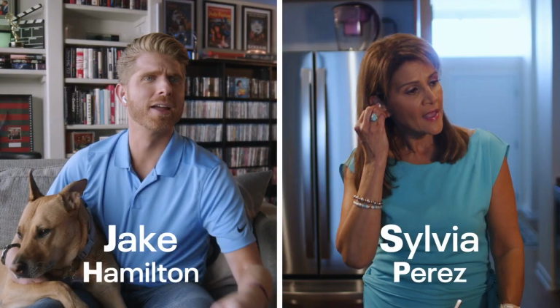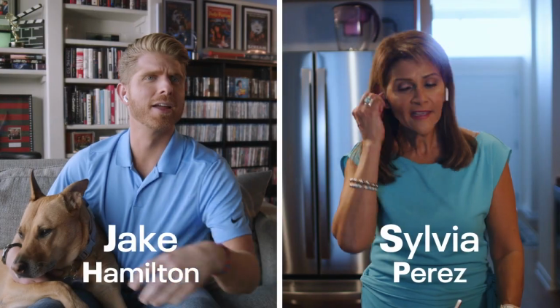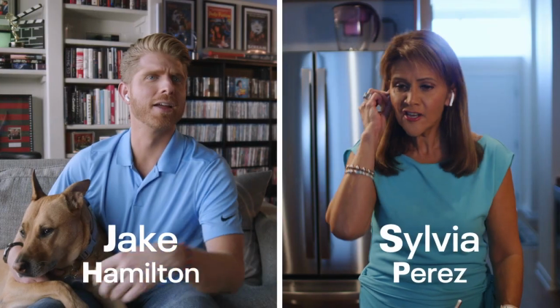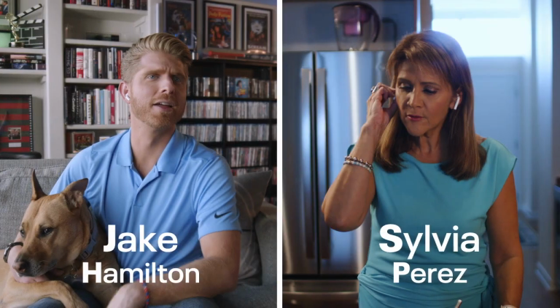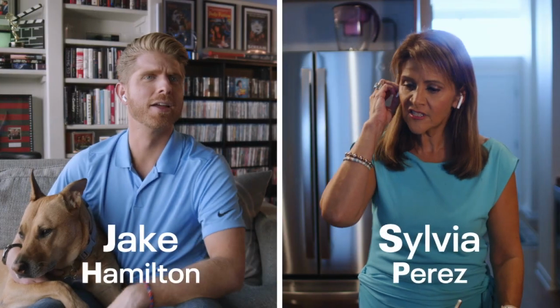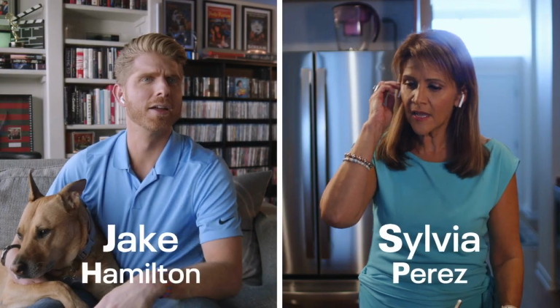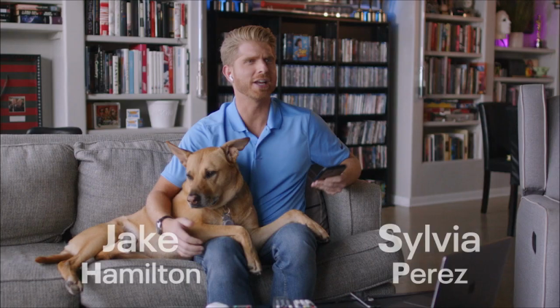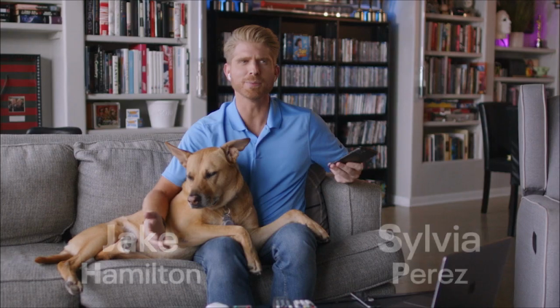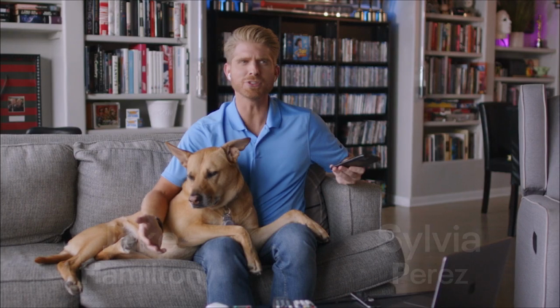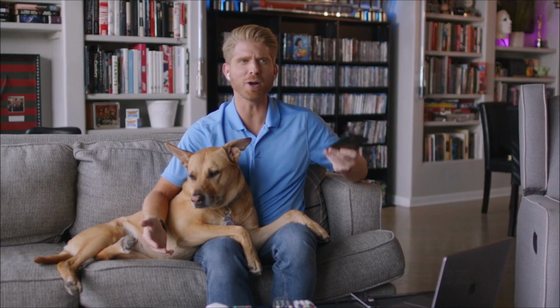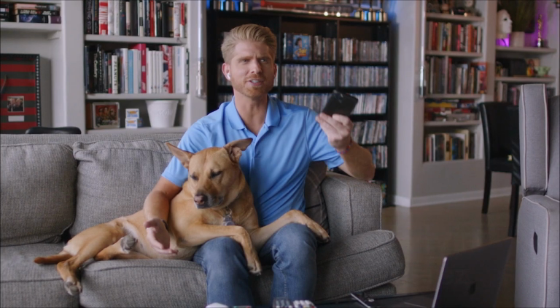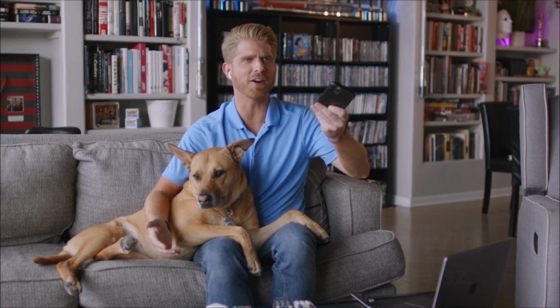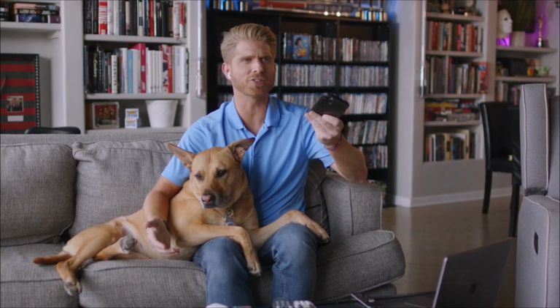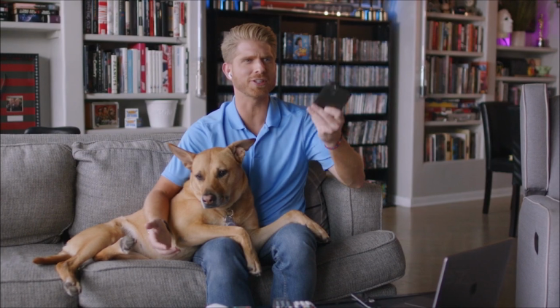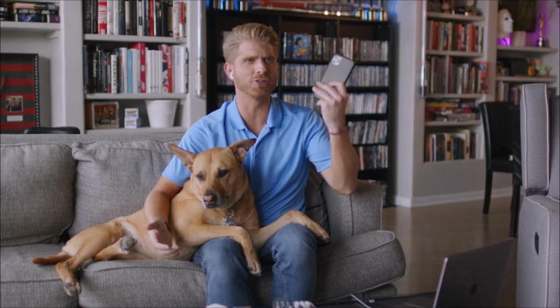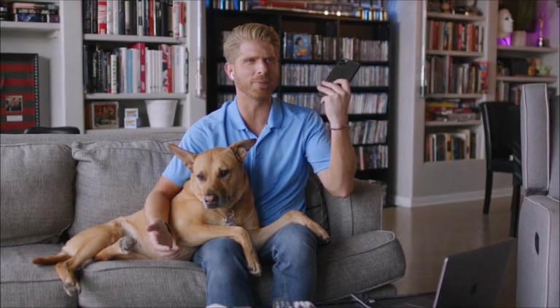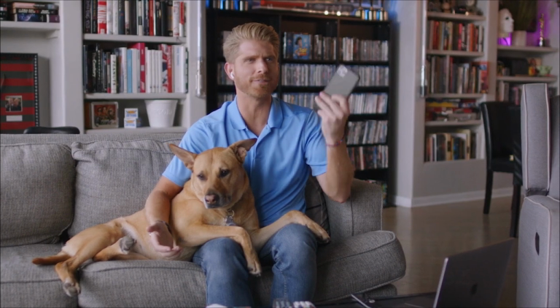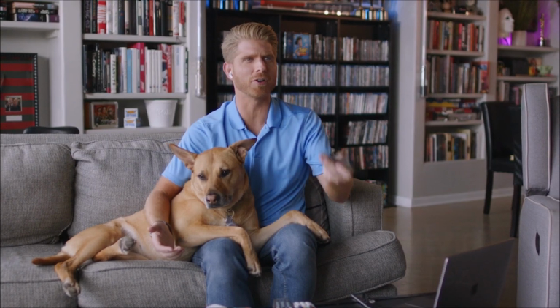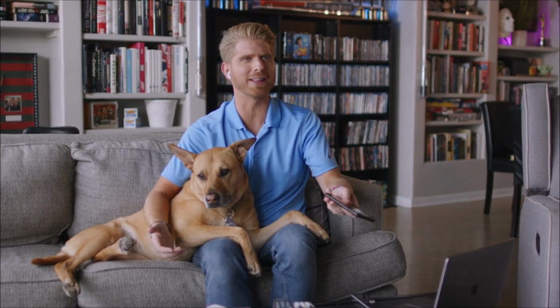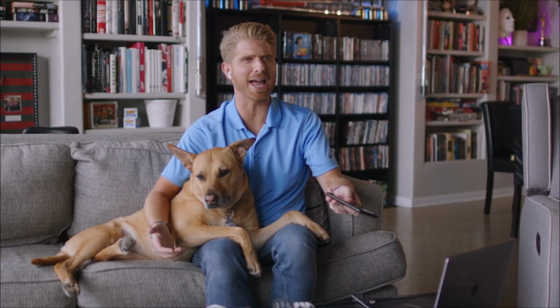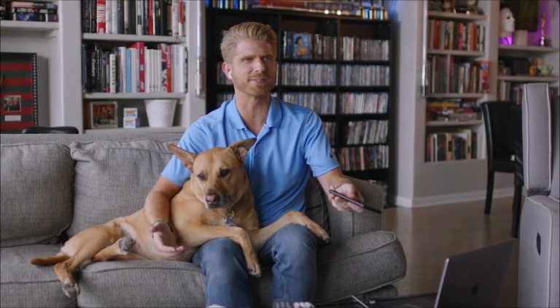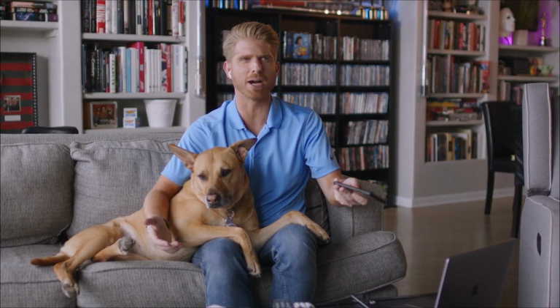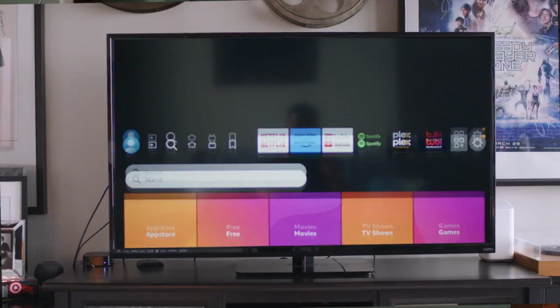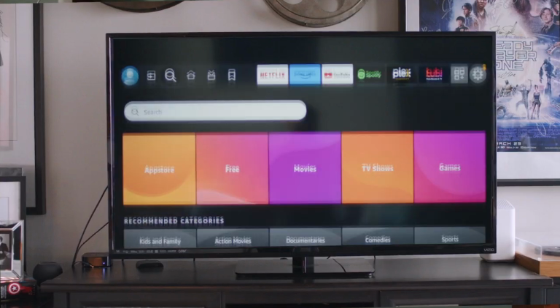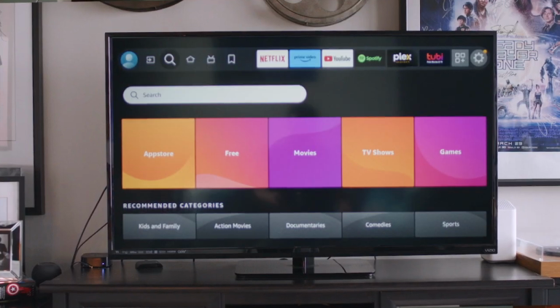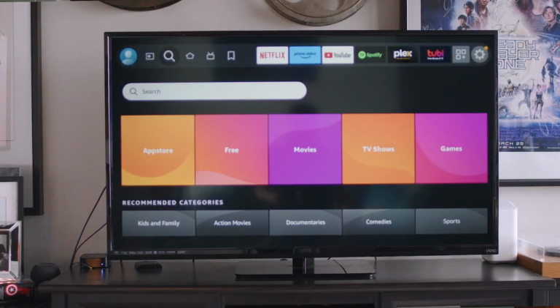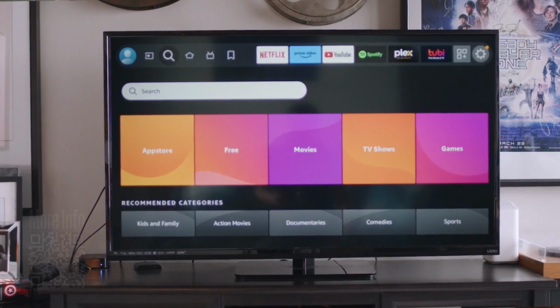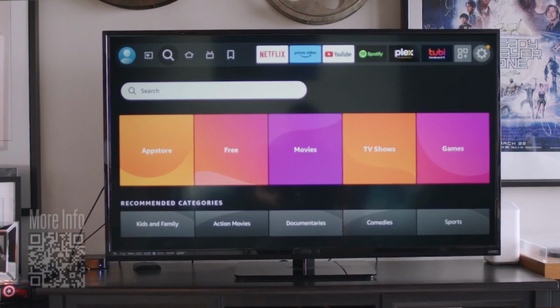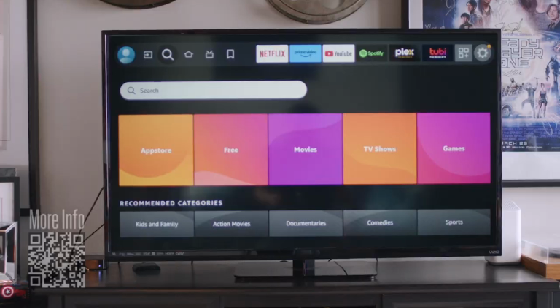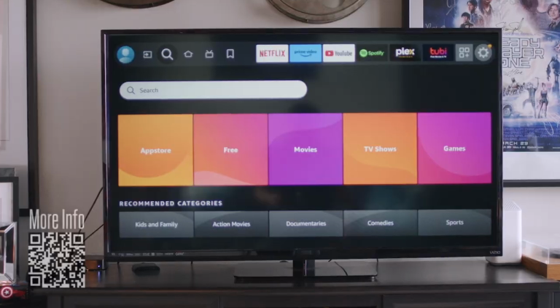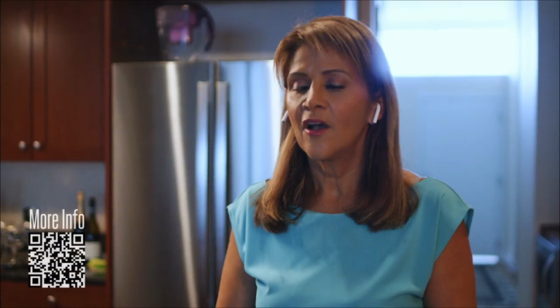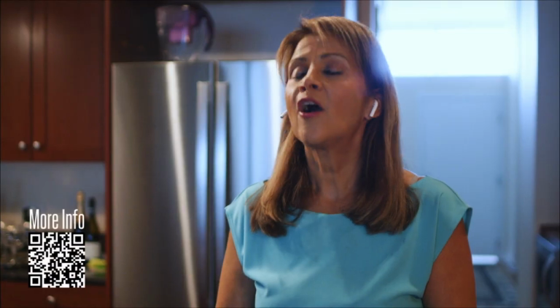Hey Jake, what's up? I'm used to watching Fox 32 on my phone and my laptop, but how do I stream it on the big screen?